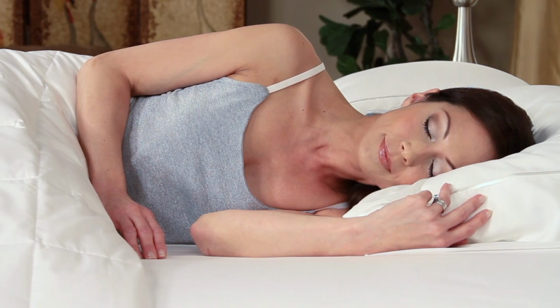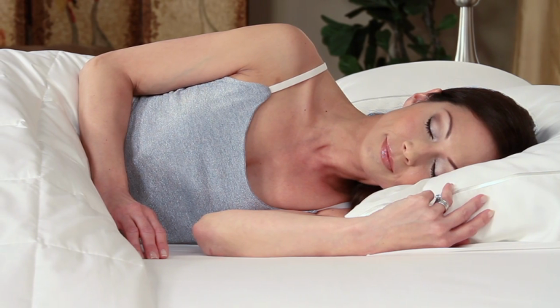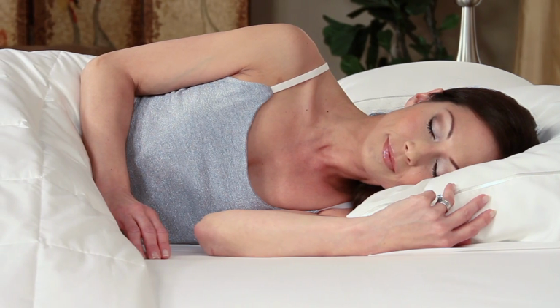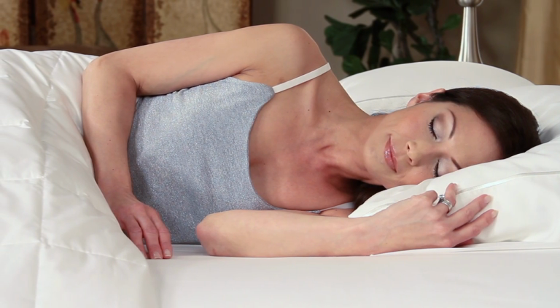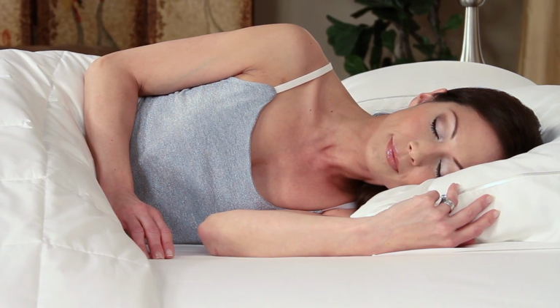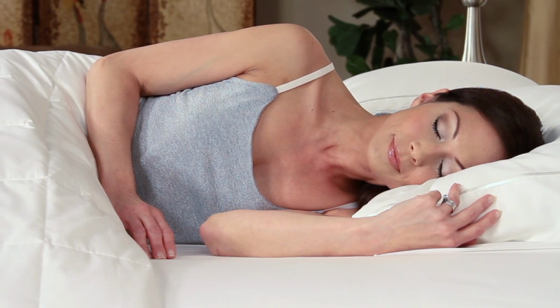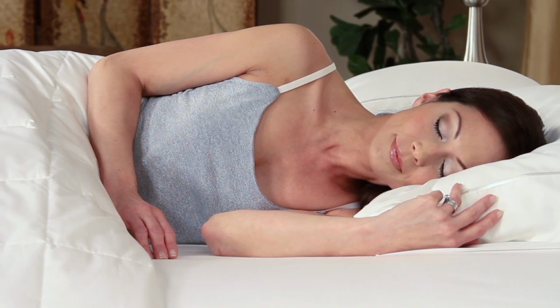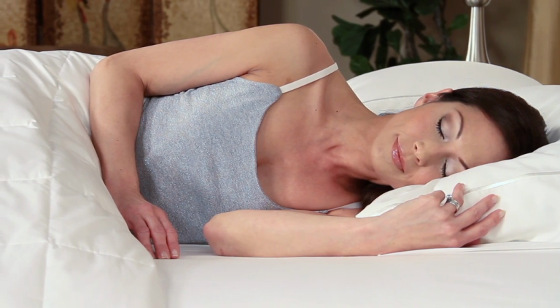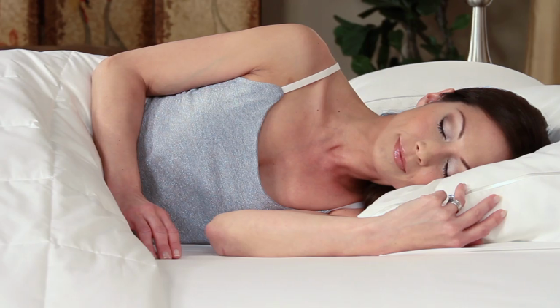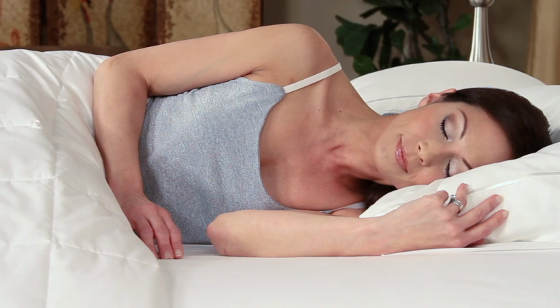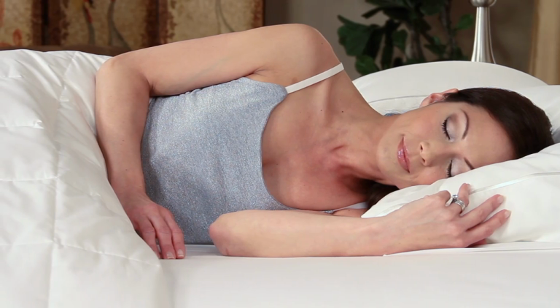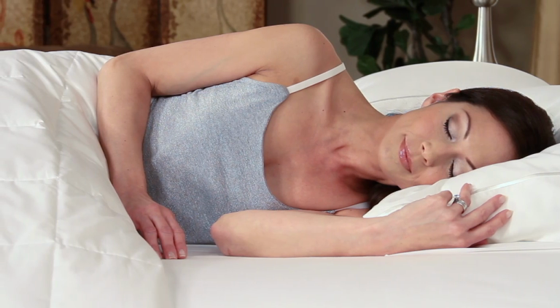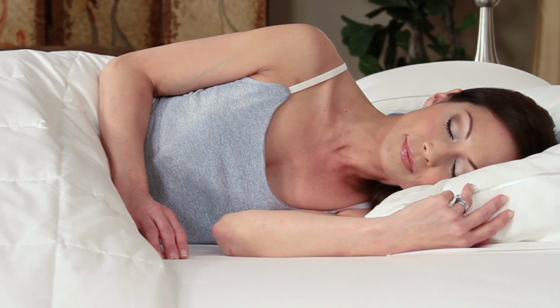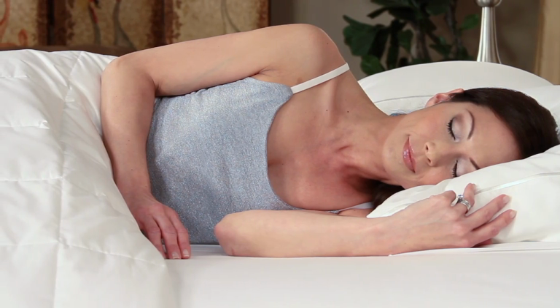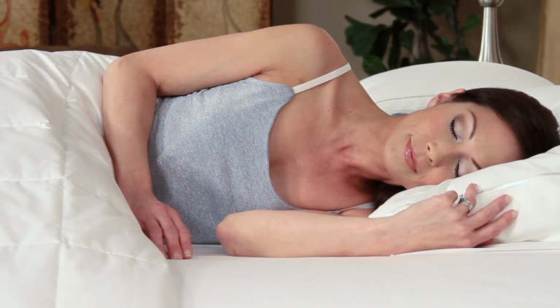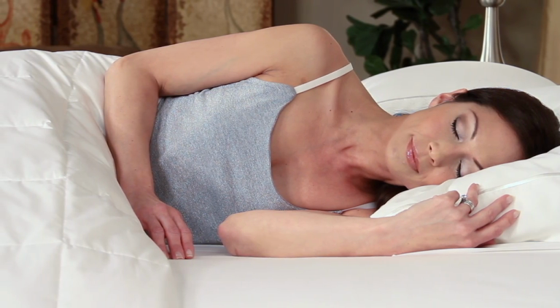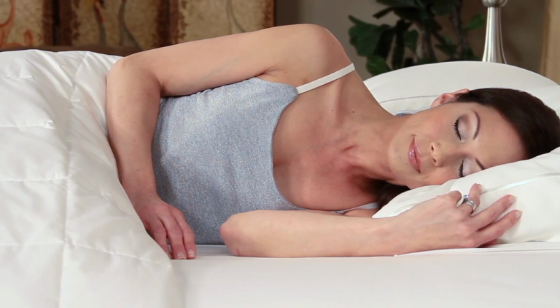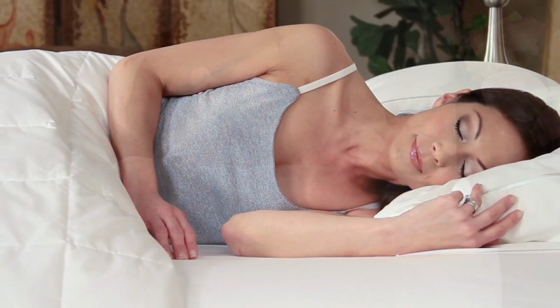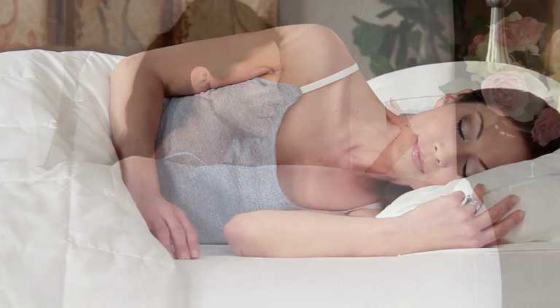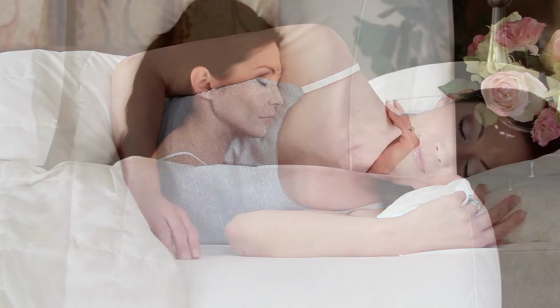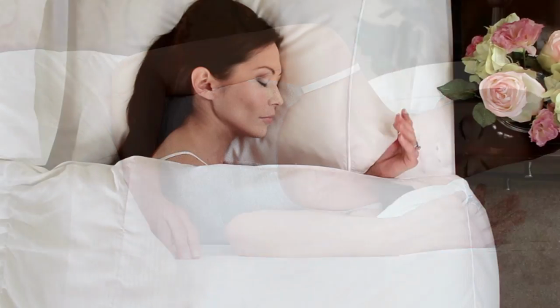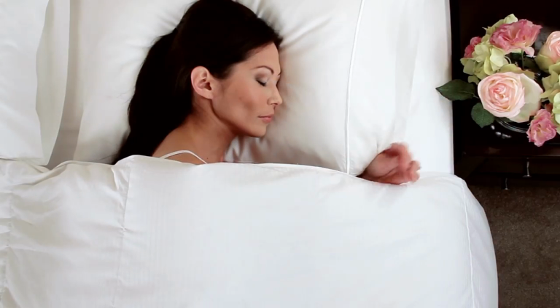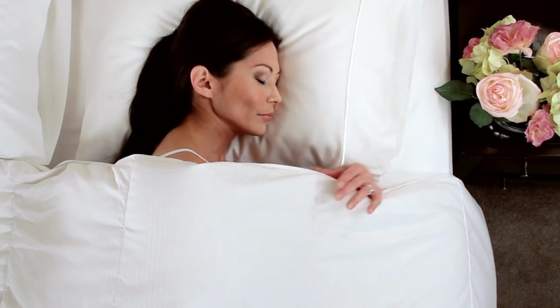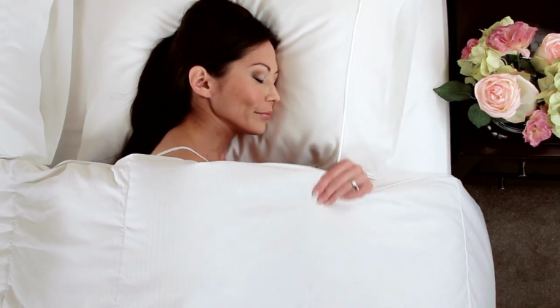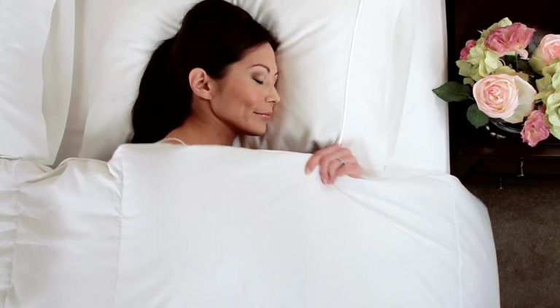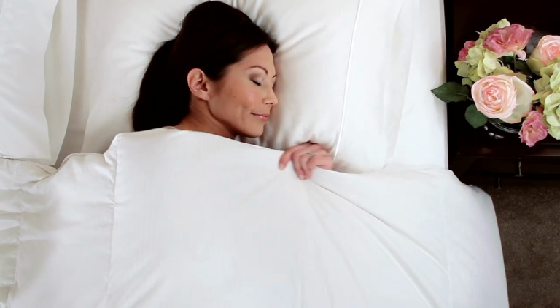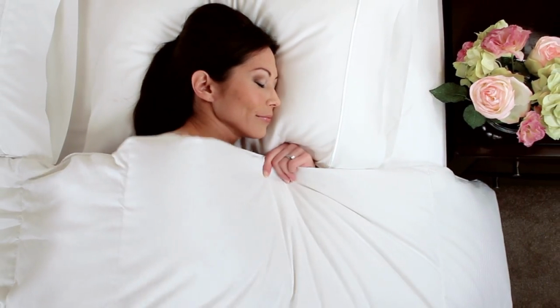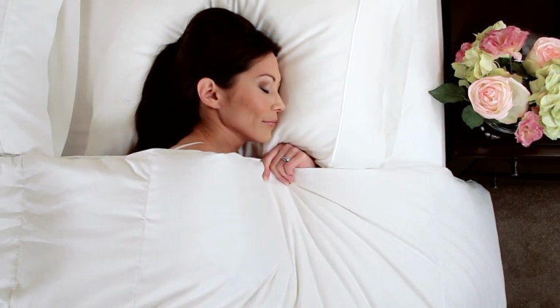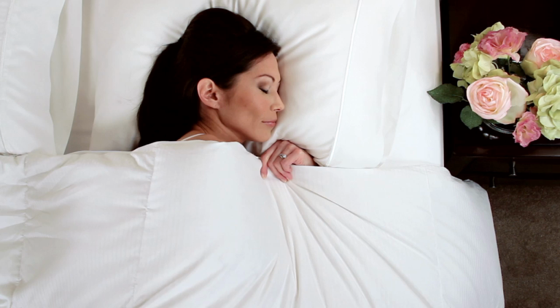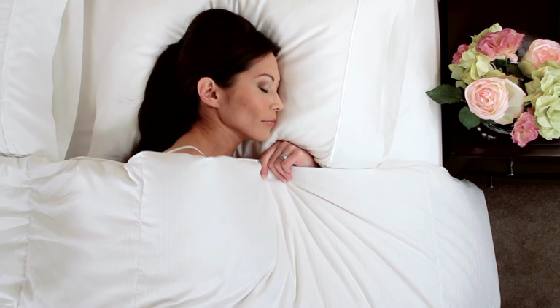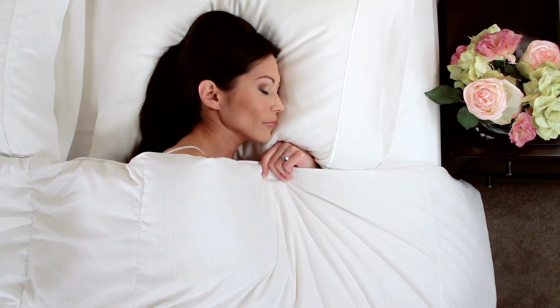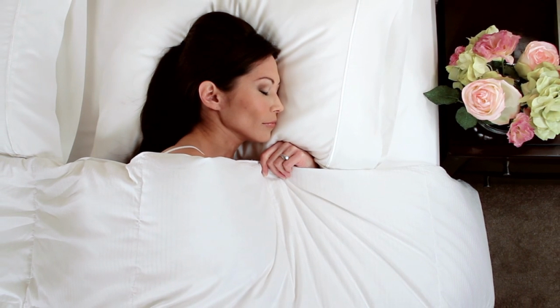50% of consumers are side sleepers and should consider using a firm pillow to make sure they receive the proper support between their shoulders and neck.